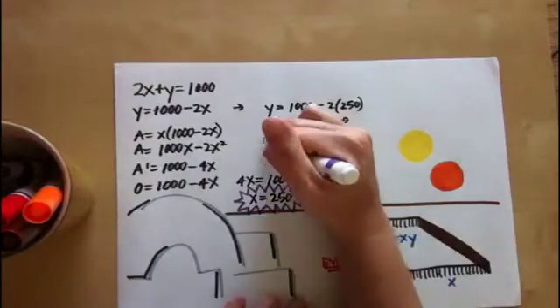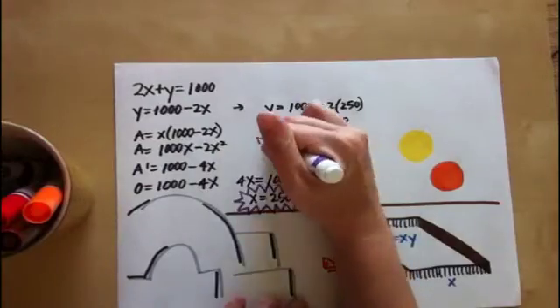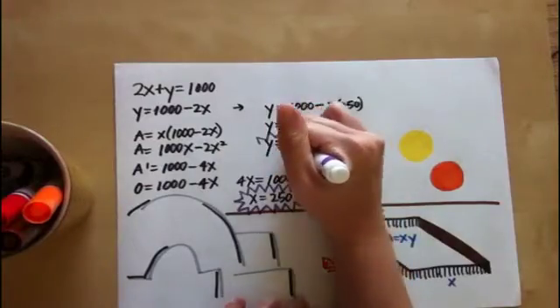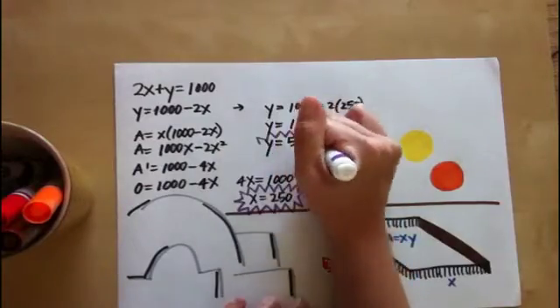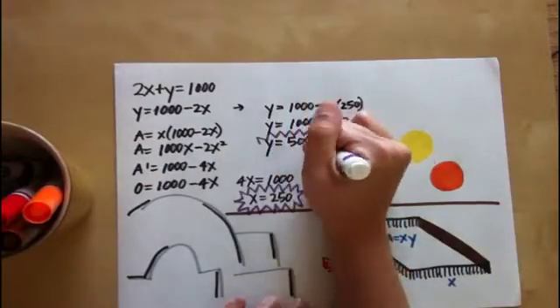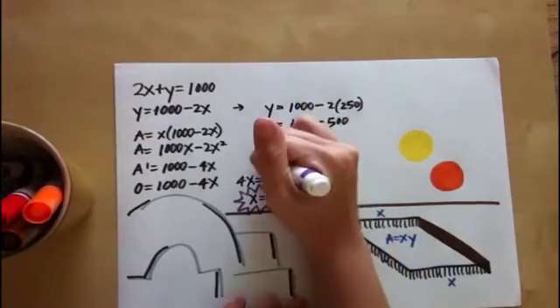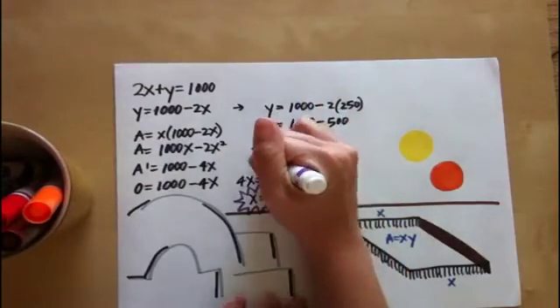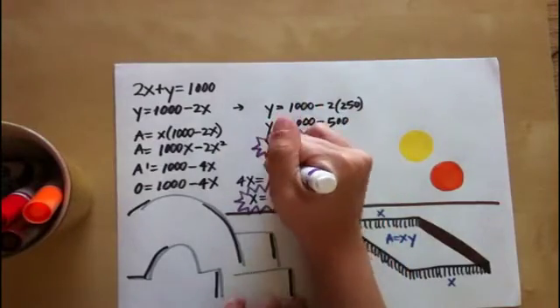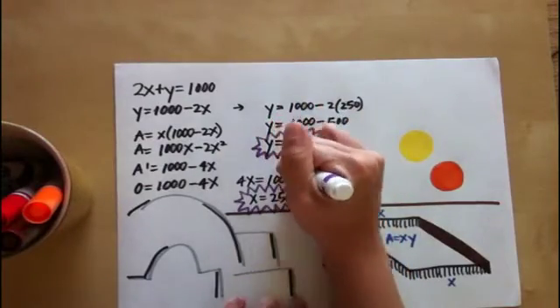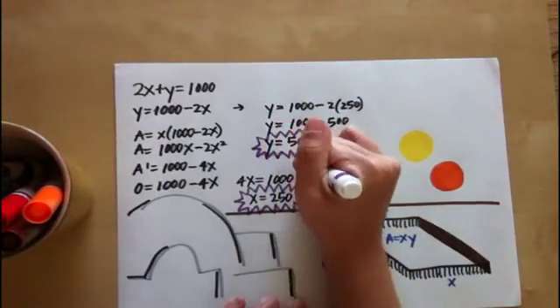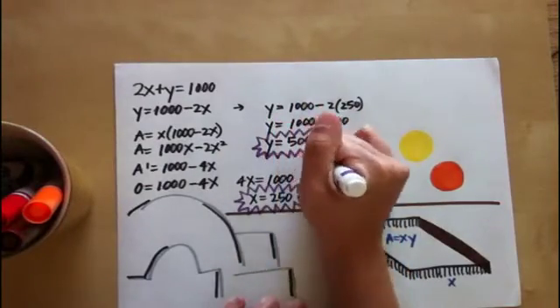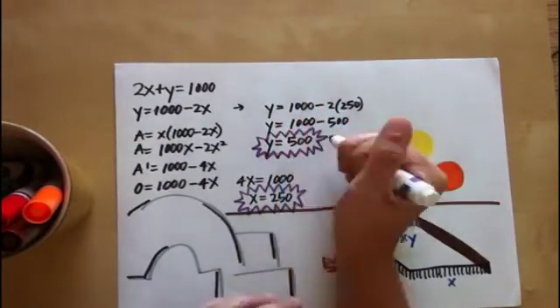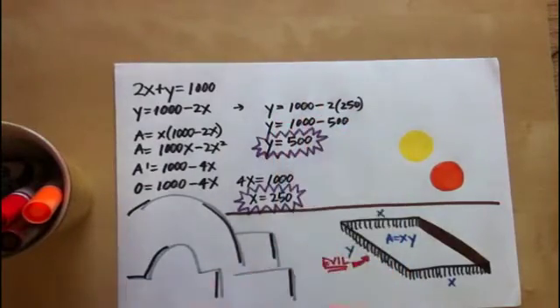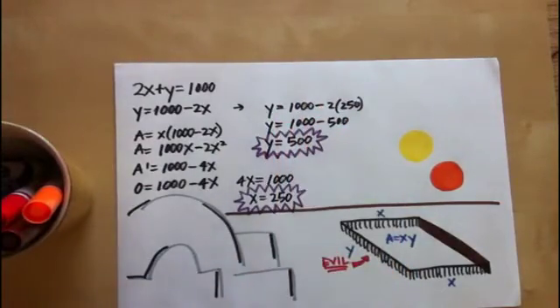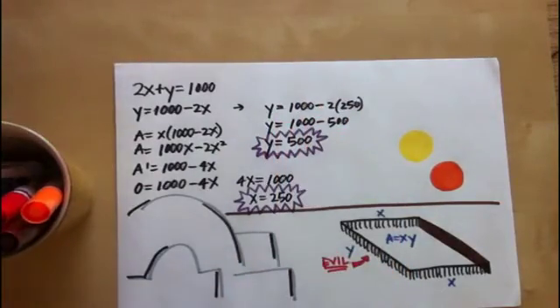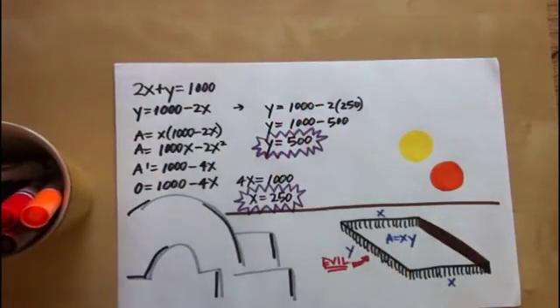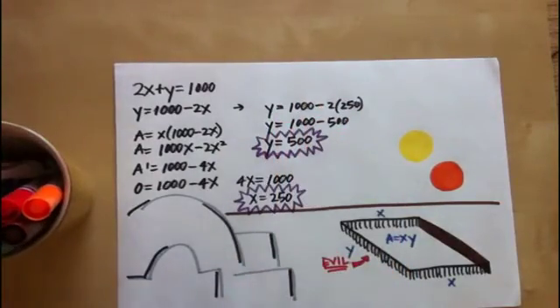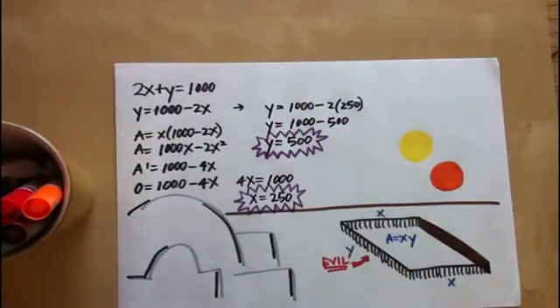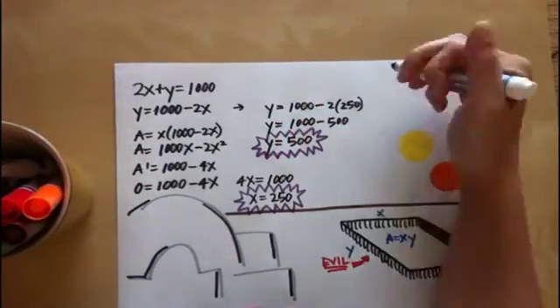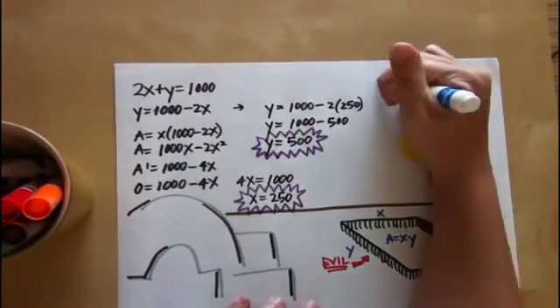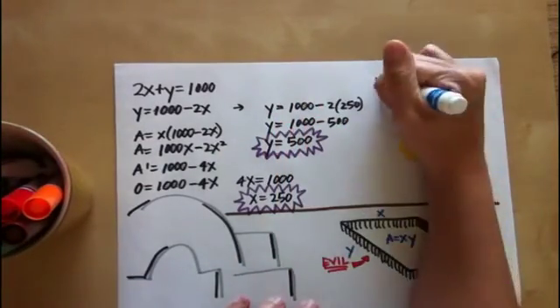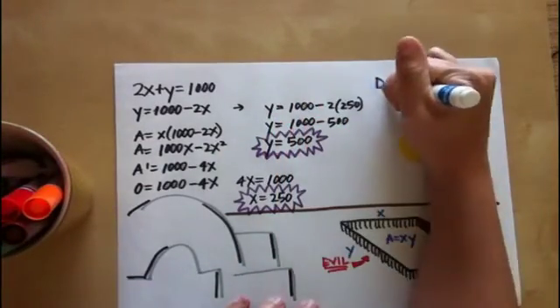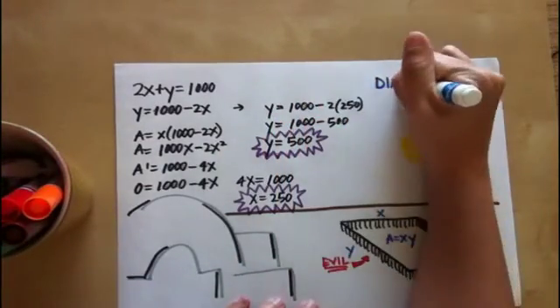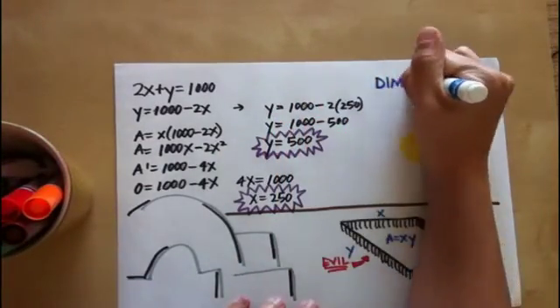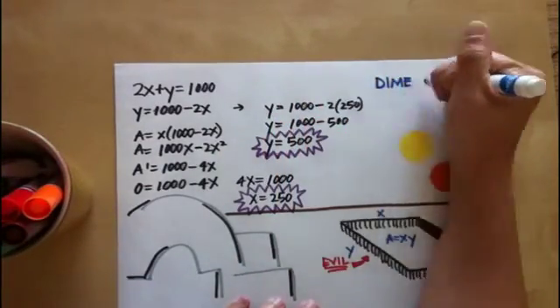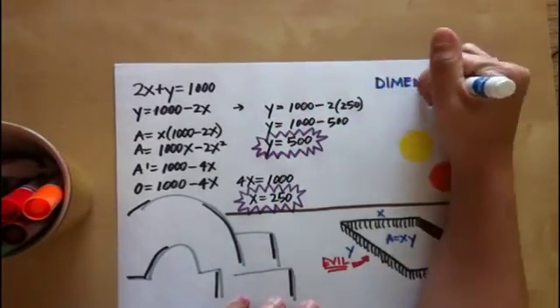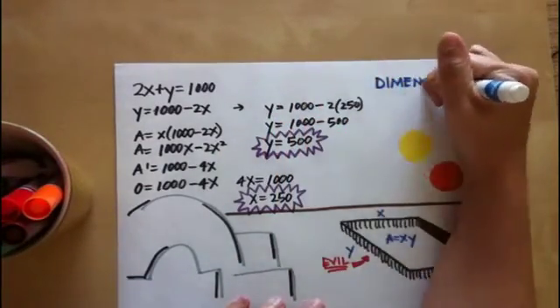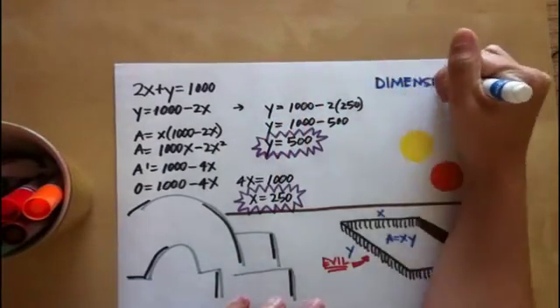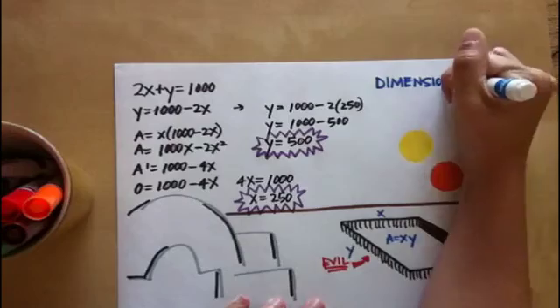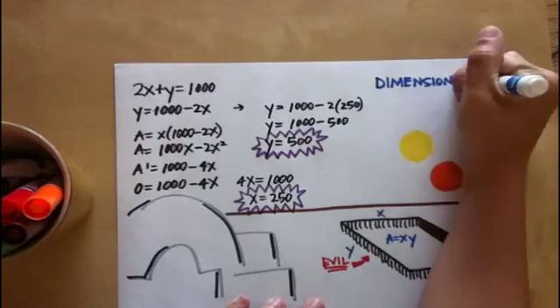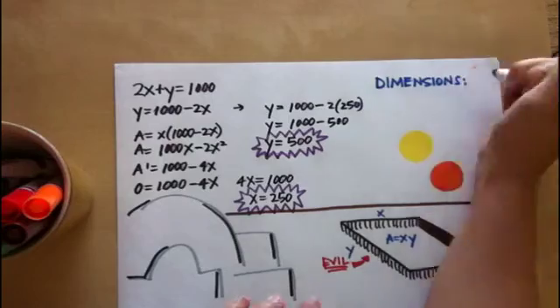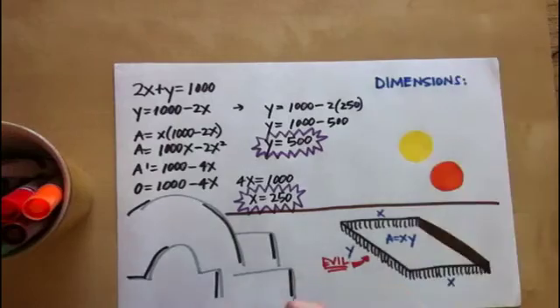He now quickly solves for the other variable to discover the dimensions that maximize the area of the evil alpaca pen.